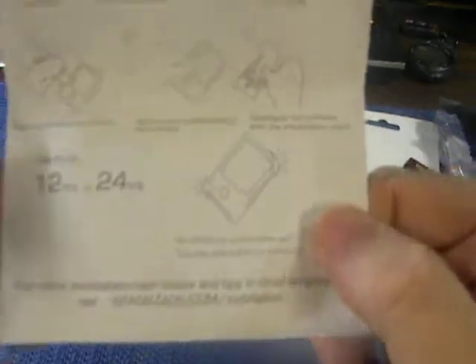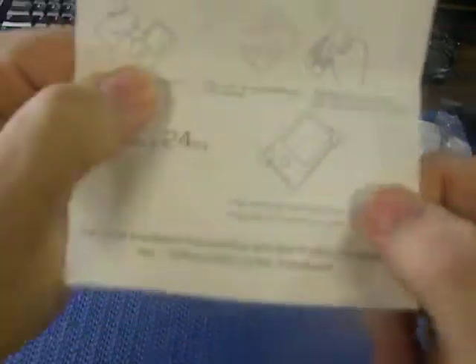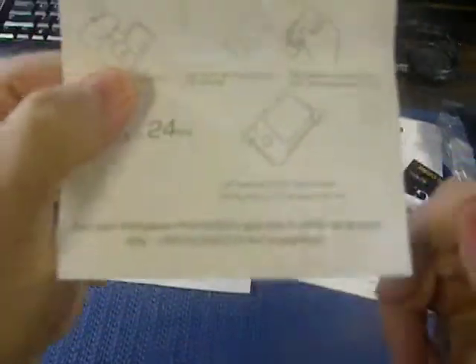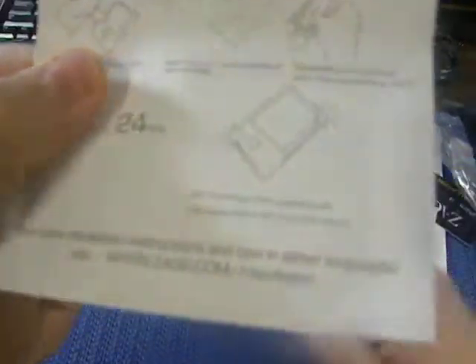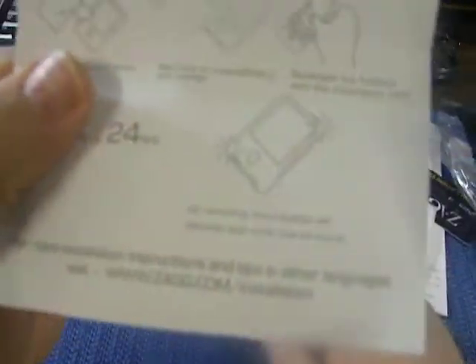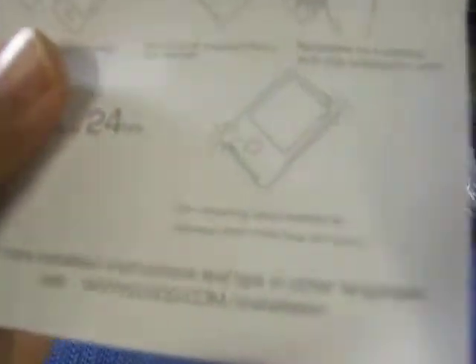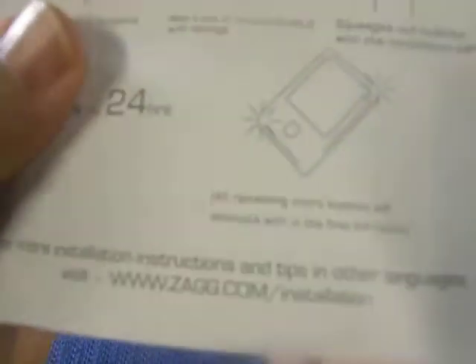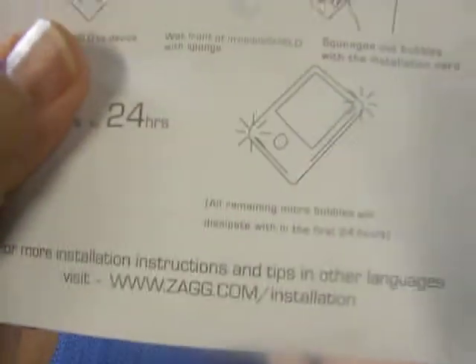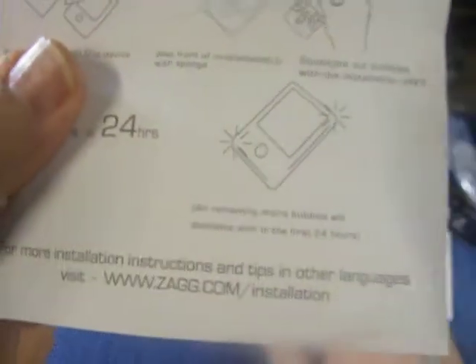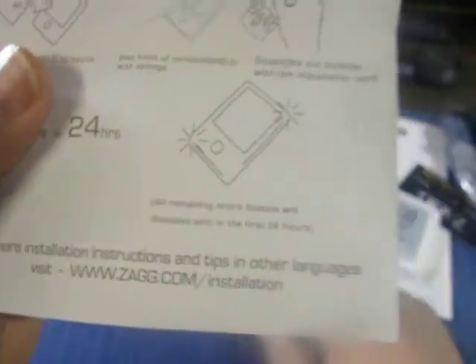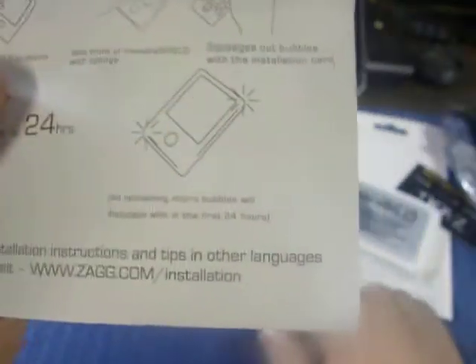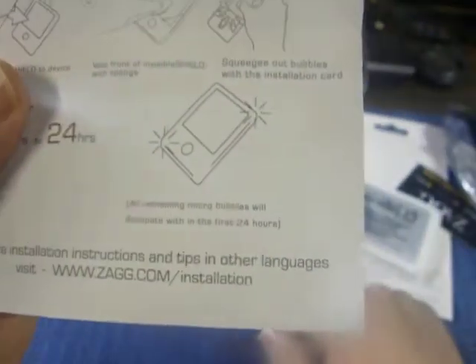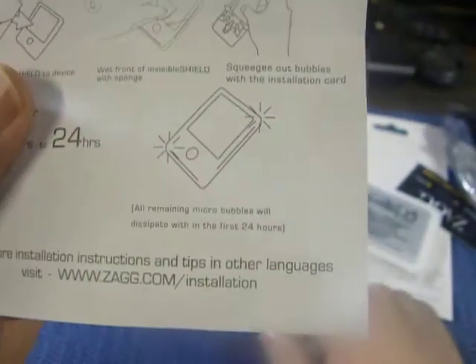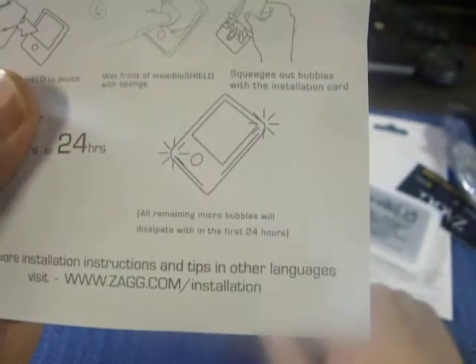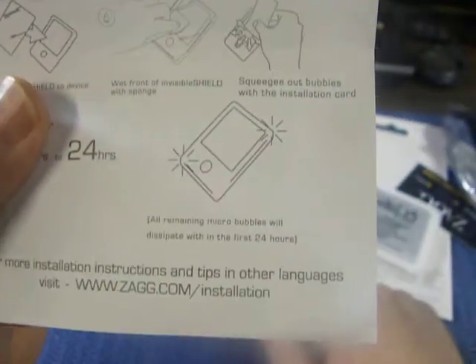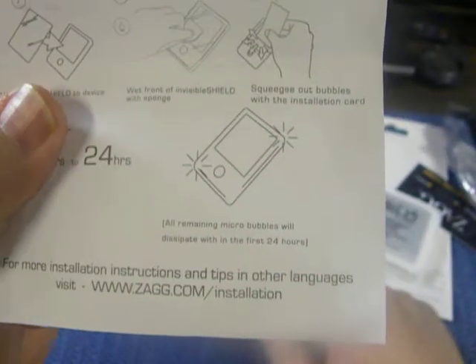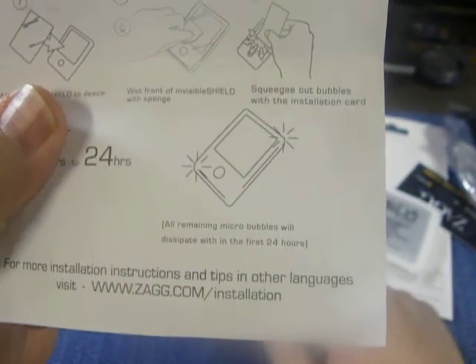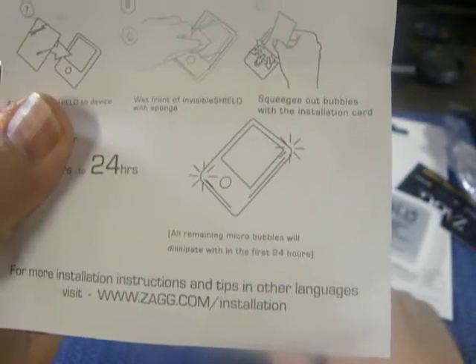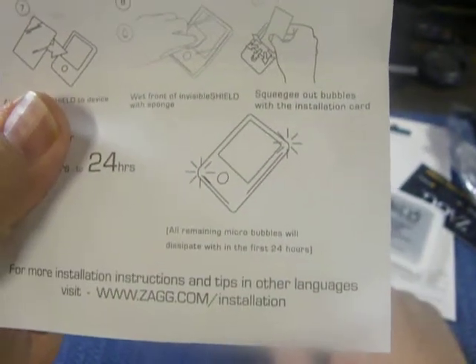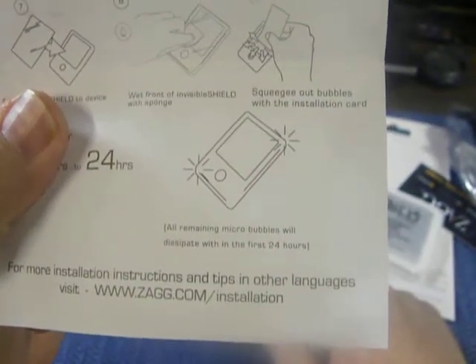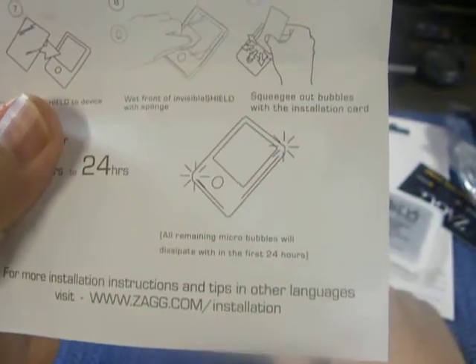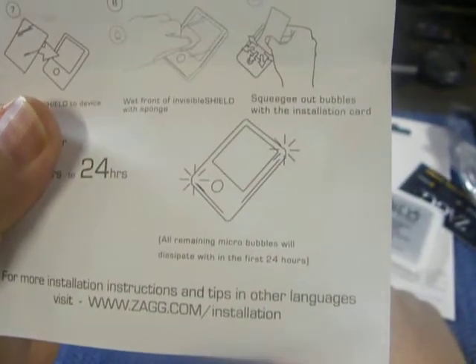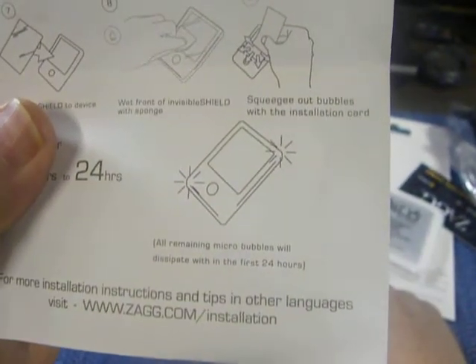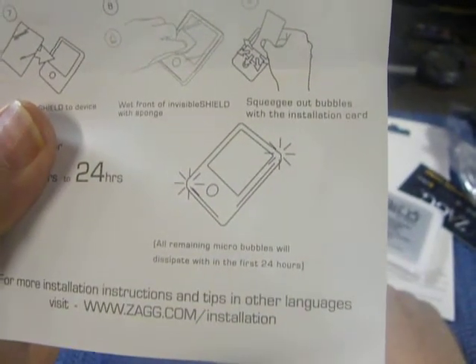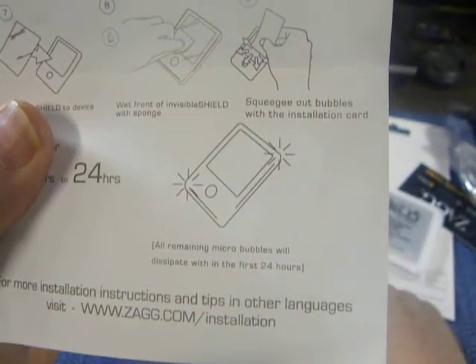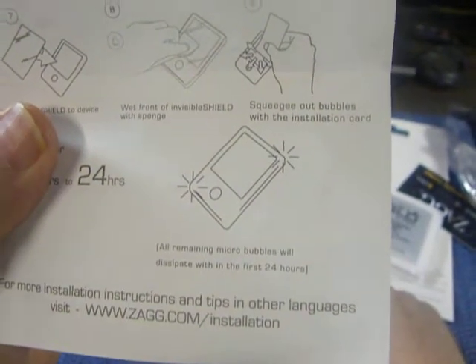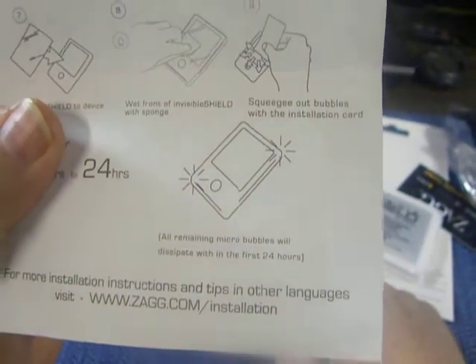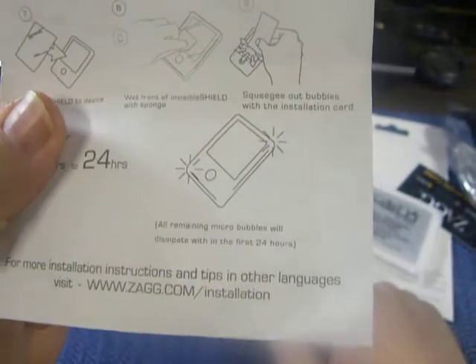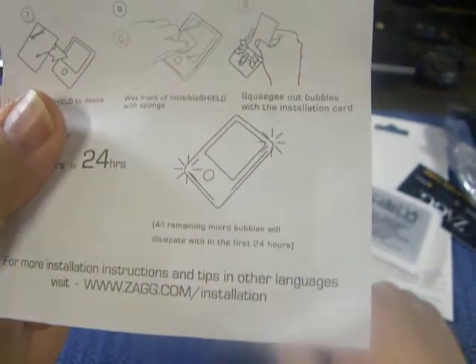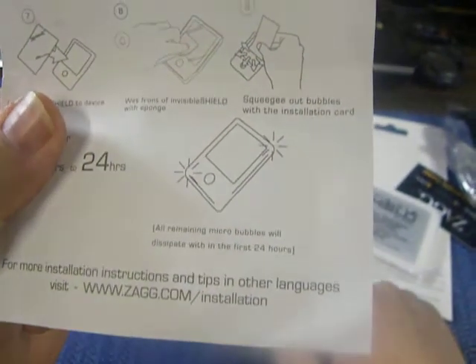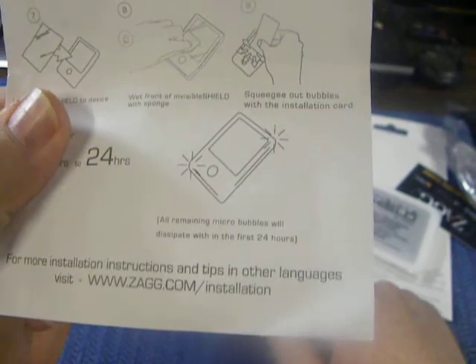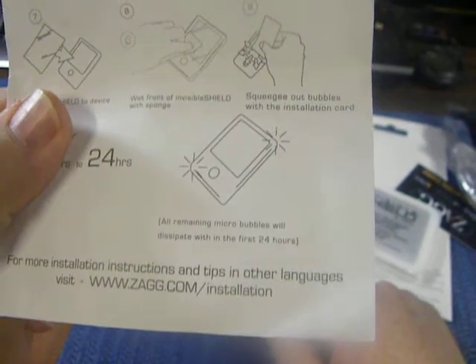Down here at the bottom it says all remaining micro bubbles will dissipate within the first 24 hours.